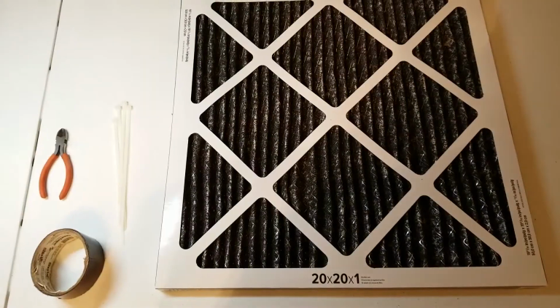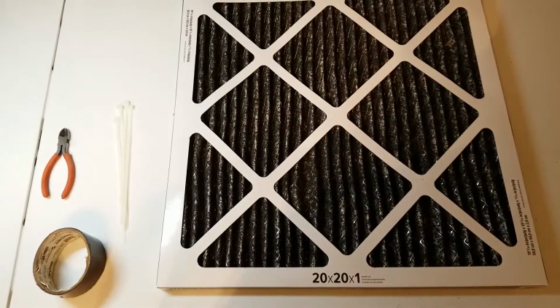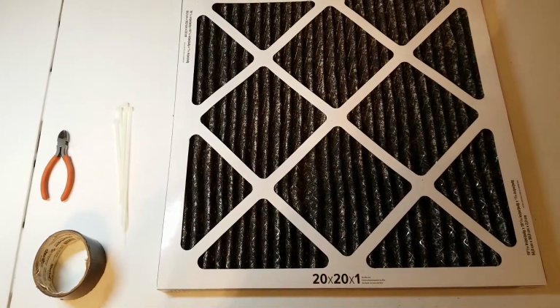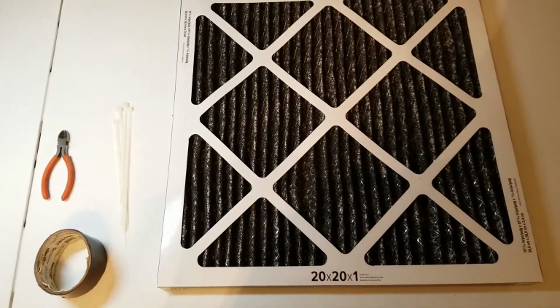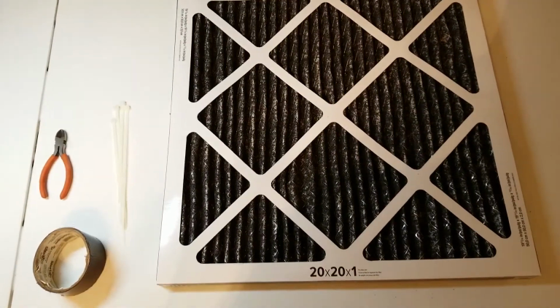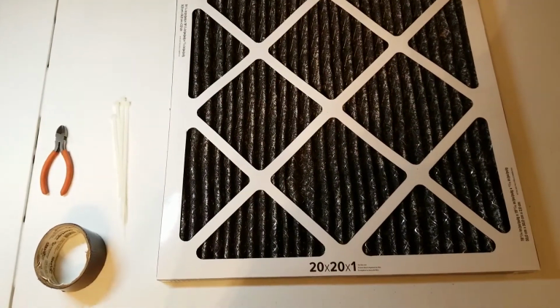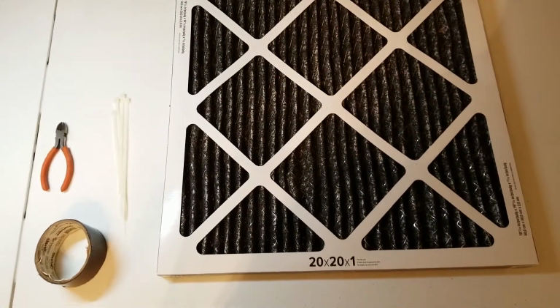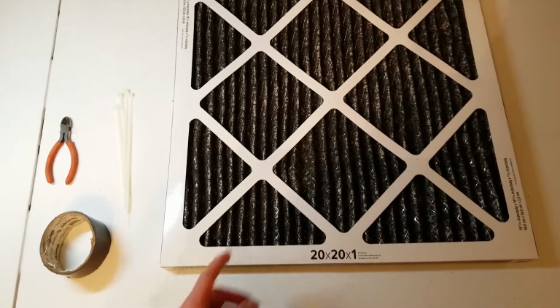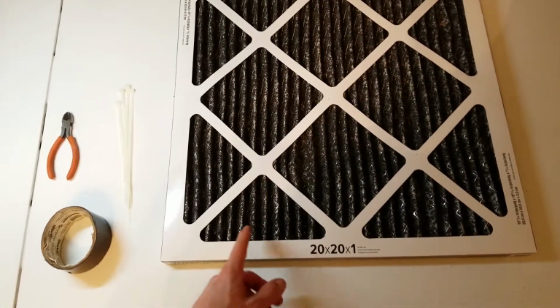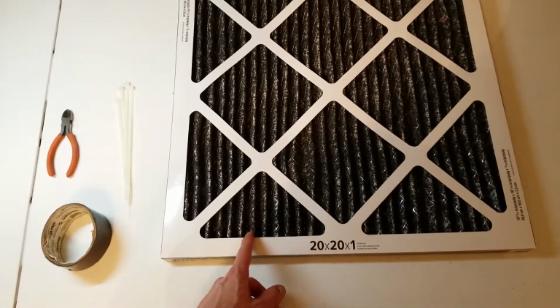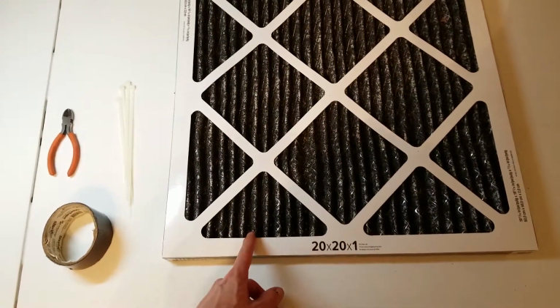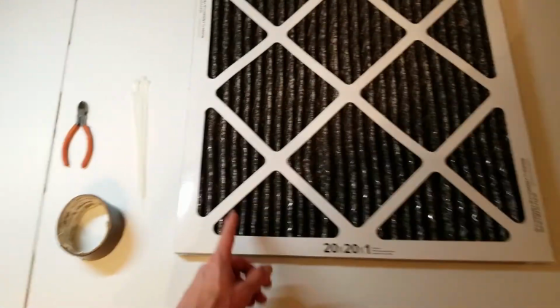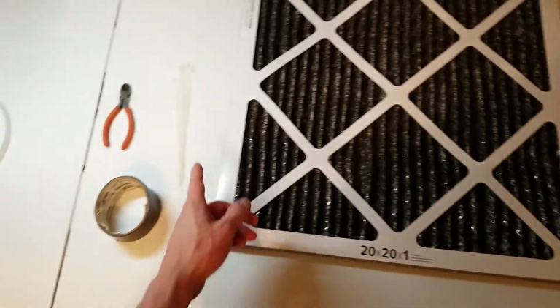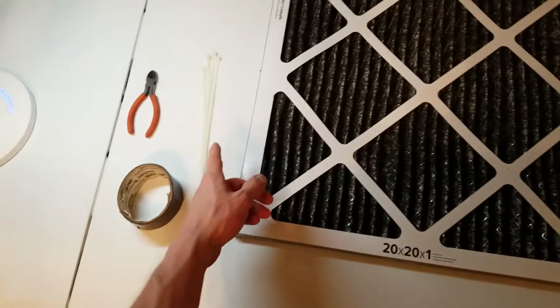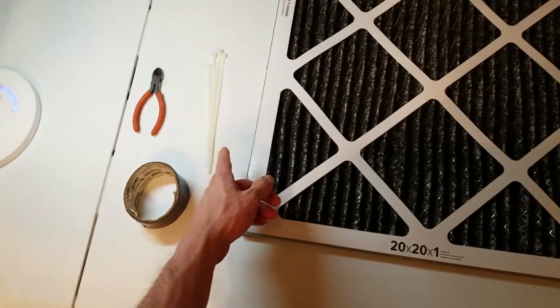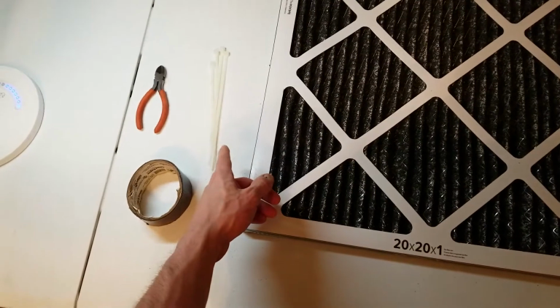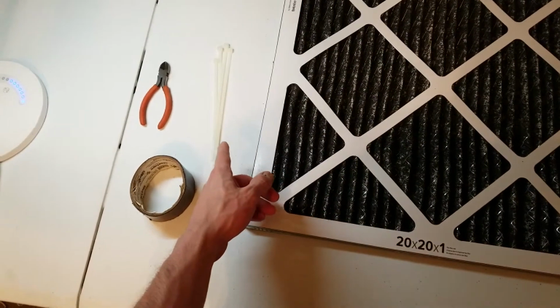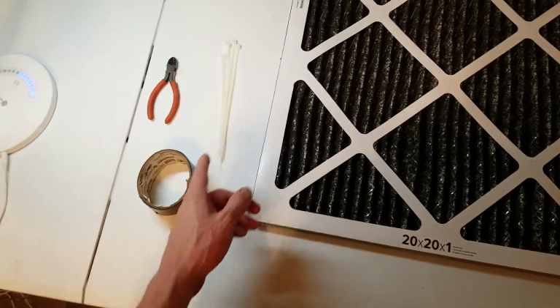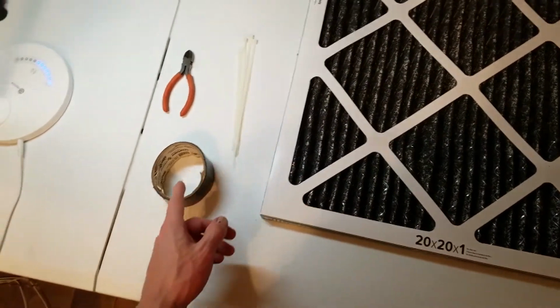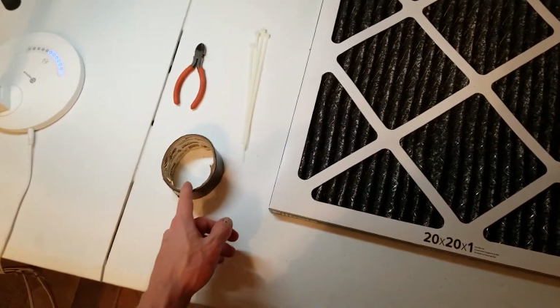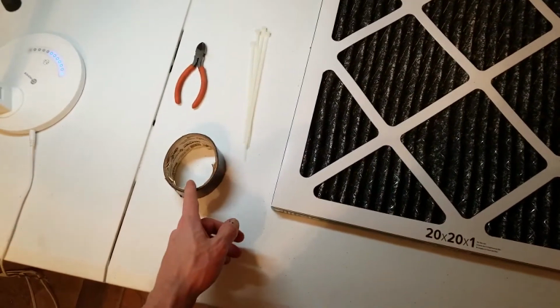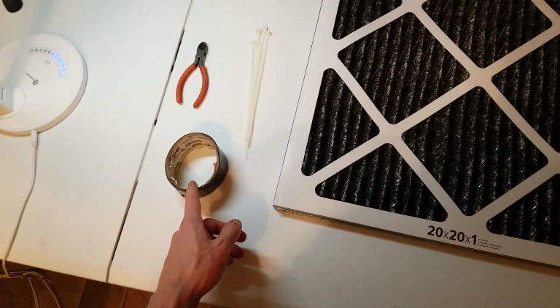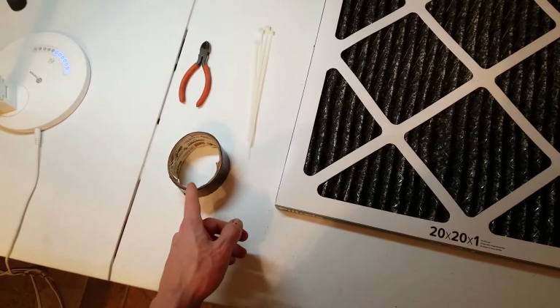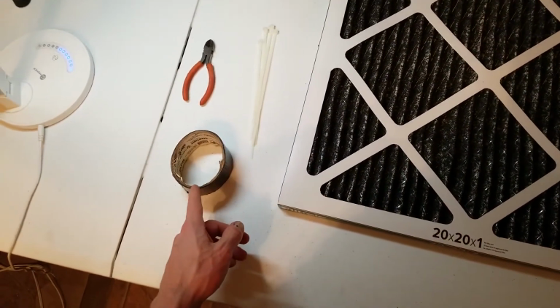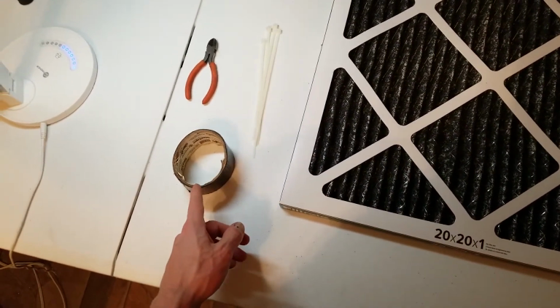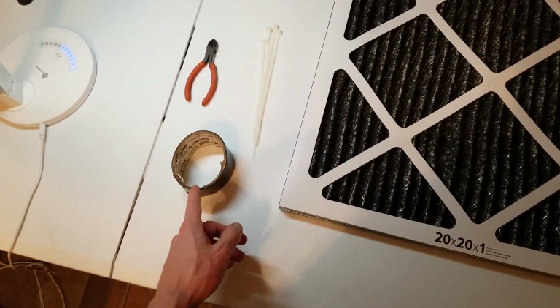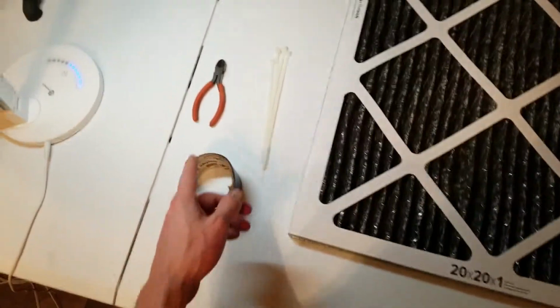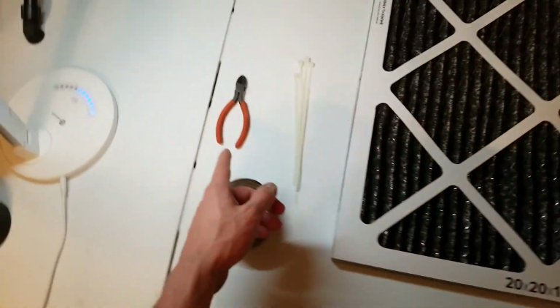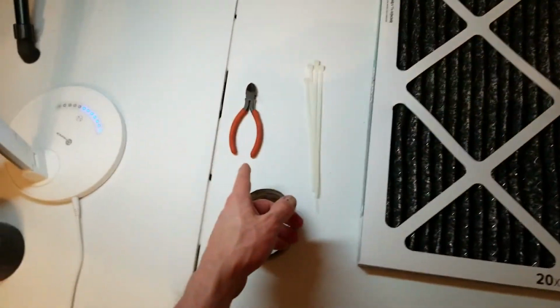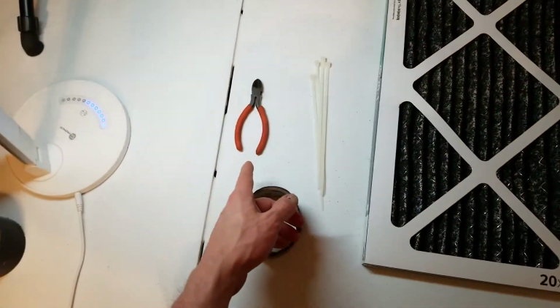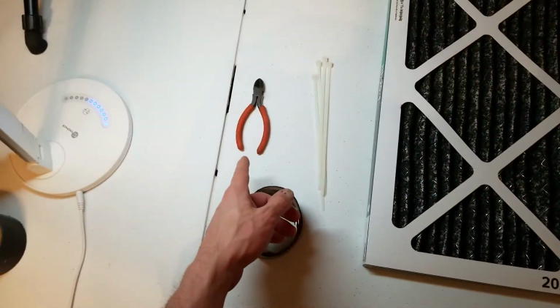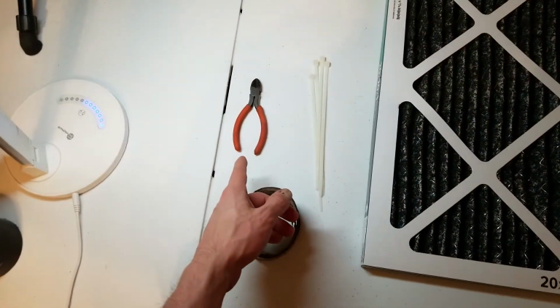For this tutorial you will need an air filter, zip ties, optionally some duct tape, and some wire snippers.